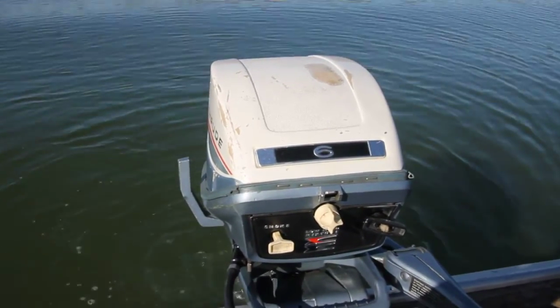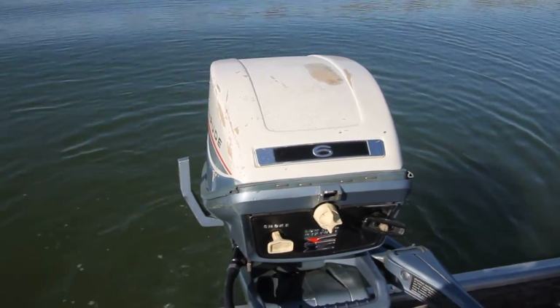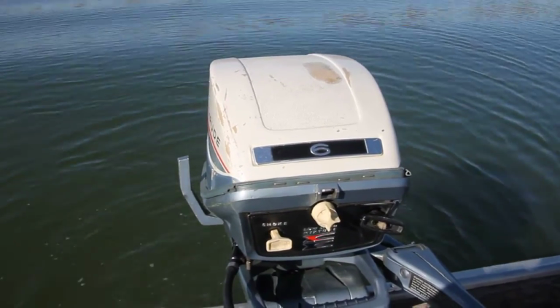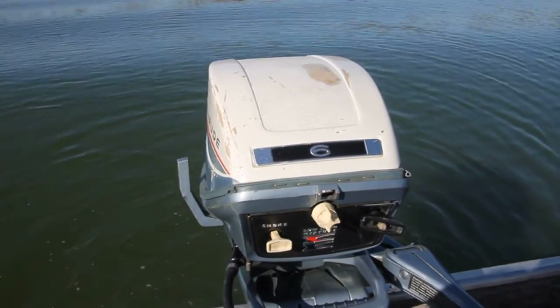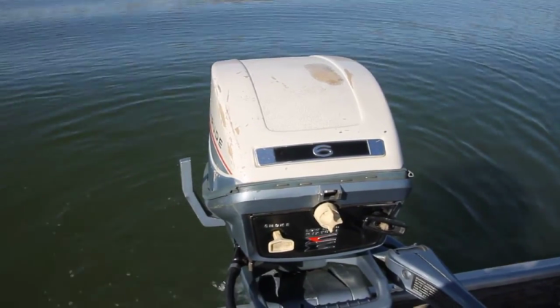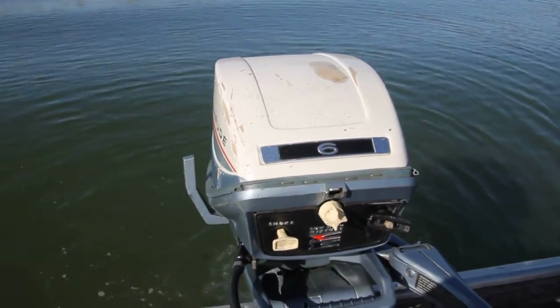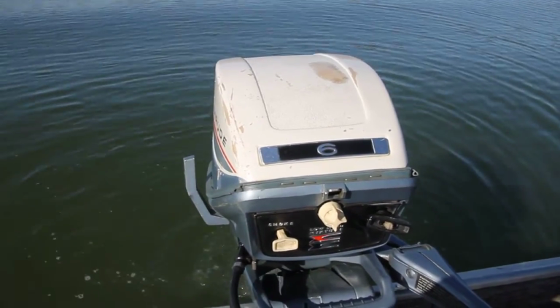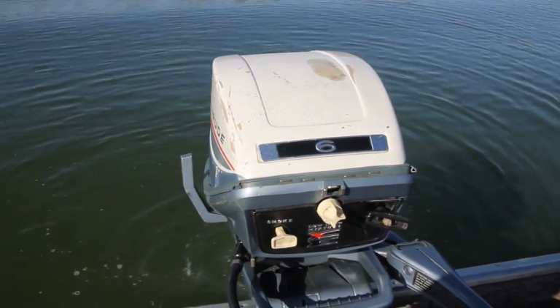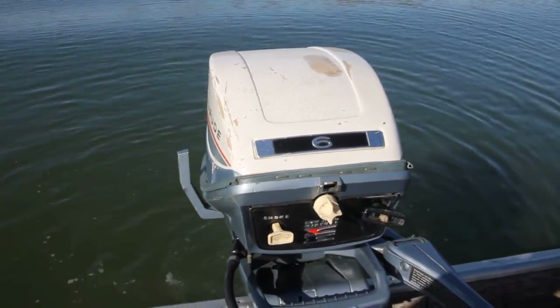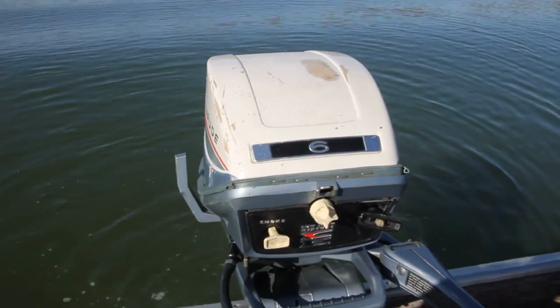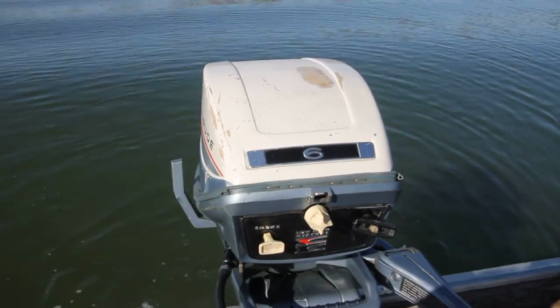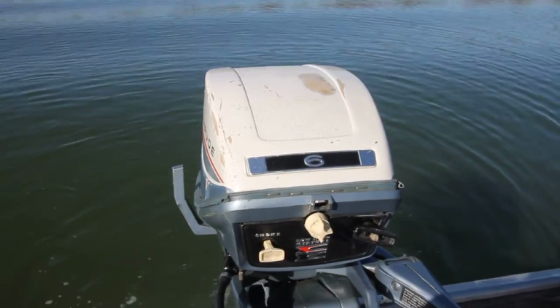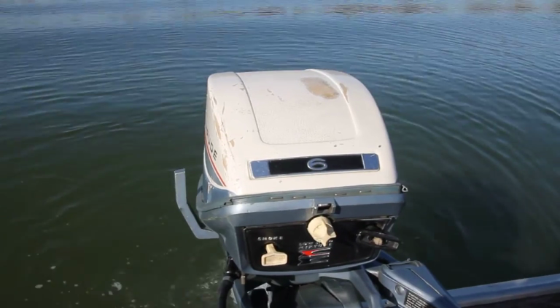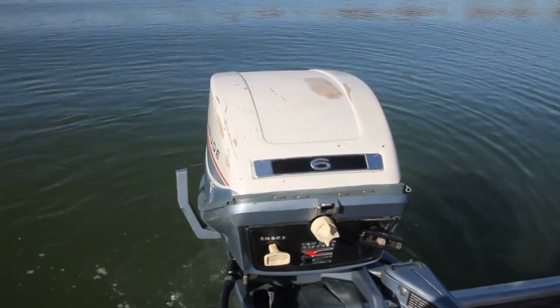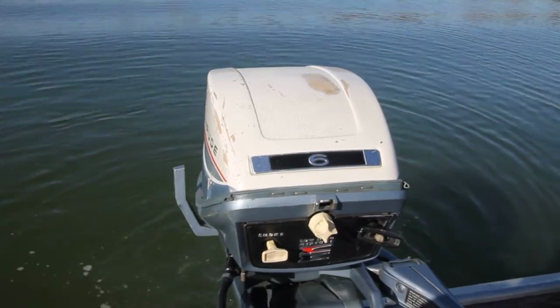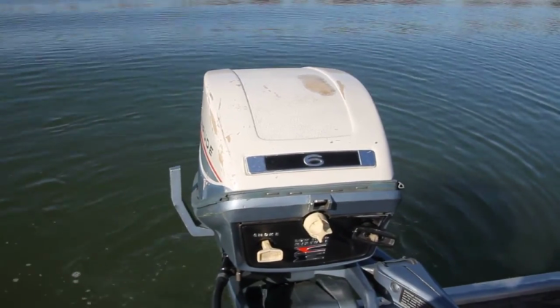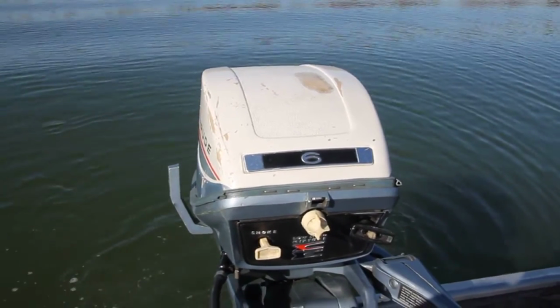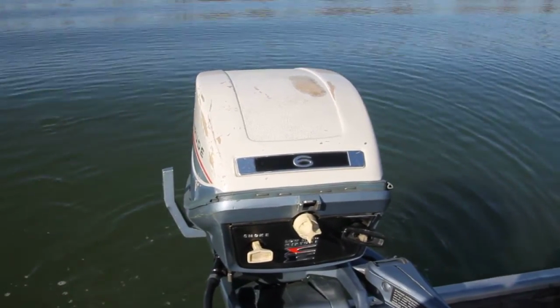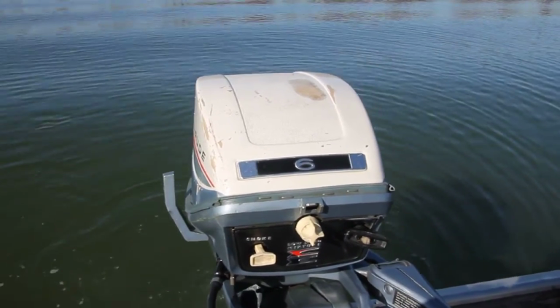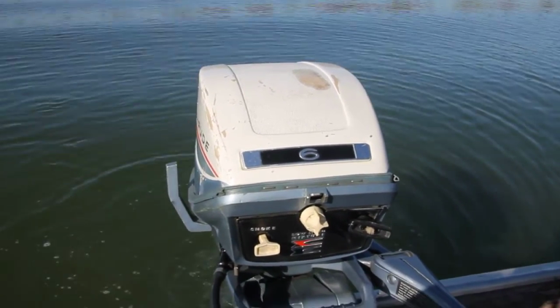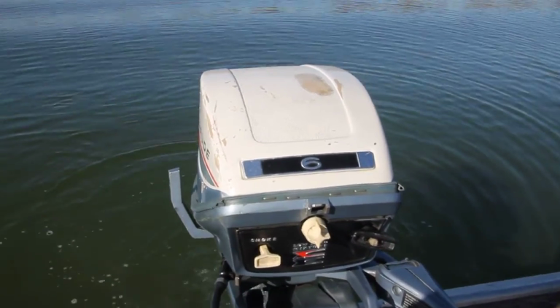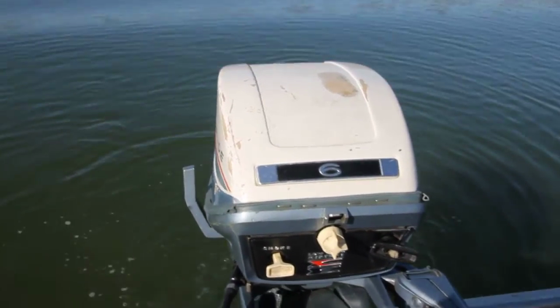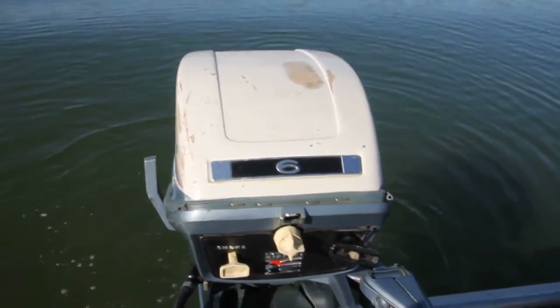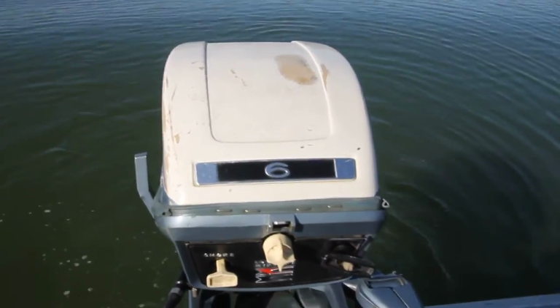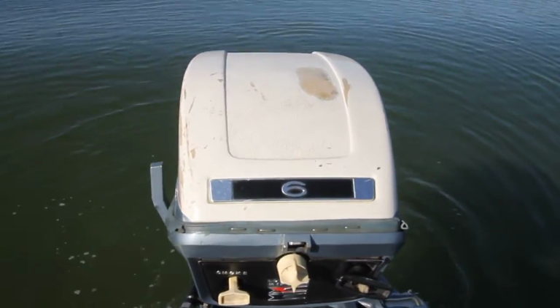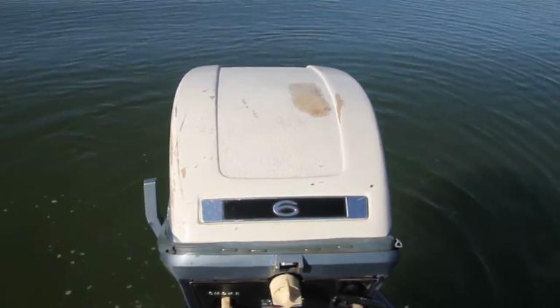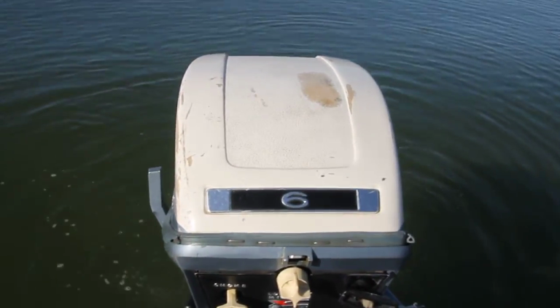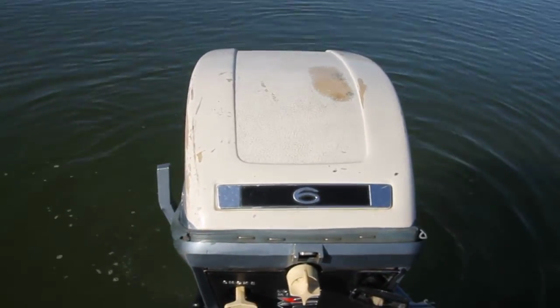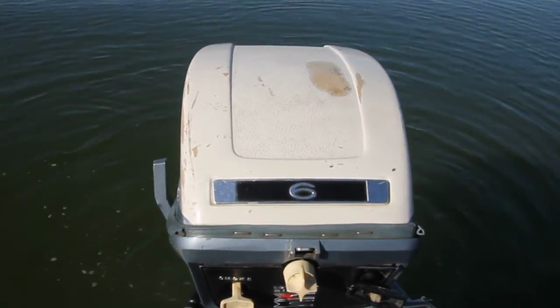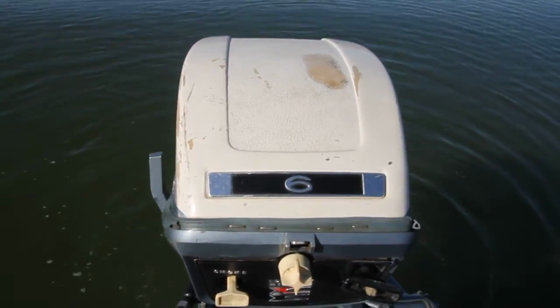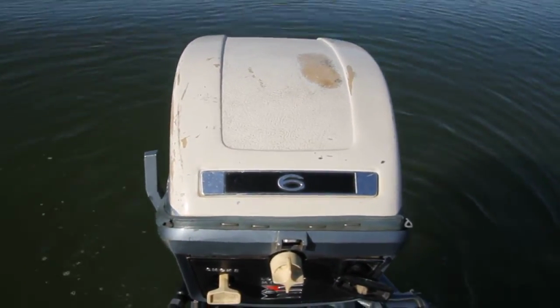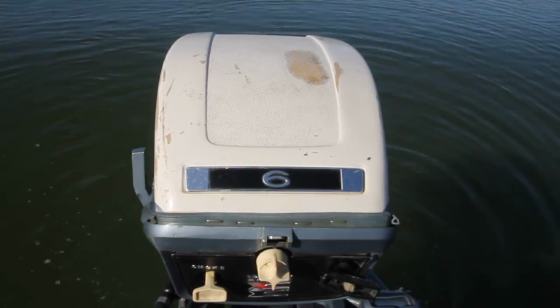I'm just going to run her here a little bit on the boat today. Got a really nice day up here at Forest Lake, Minnesota for November 3rd. So let's see how she runs today.